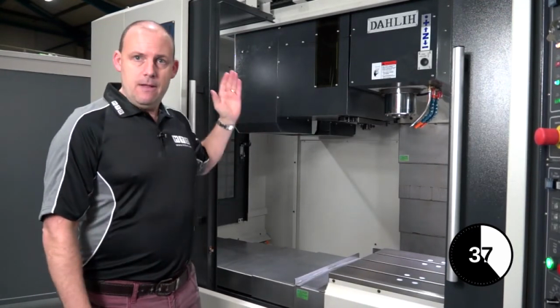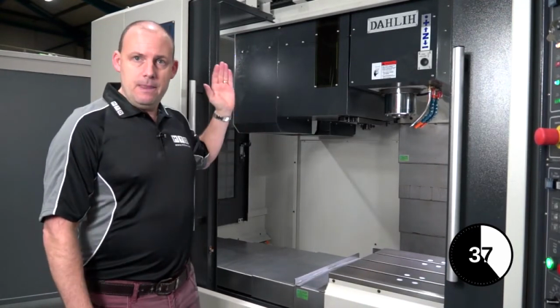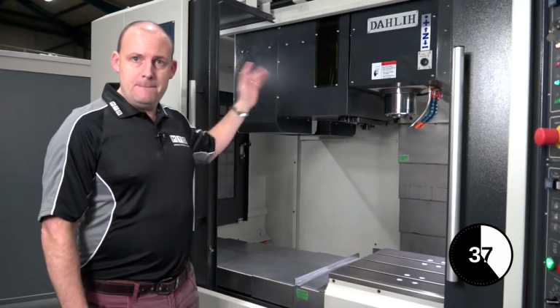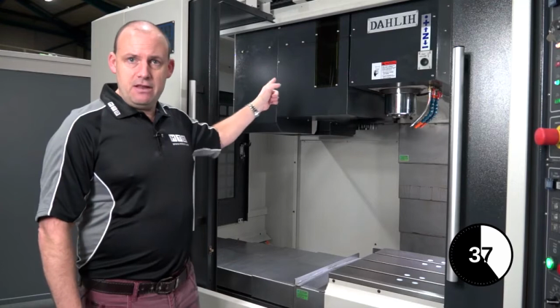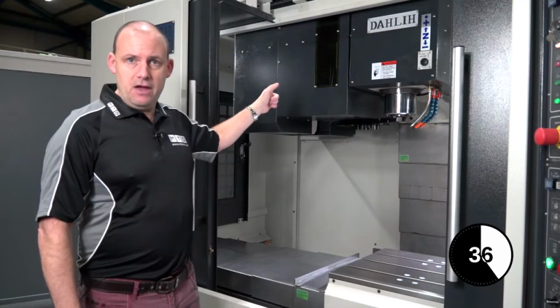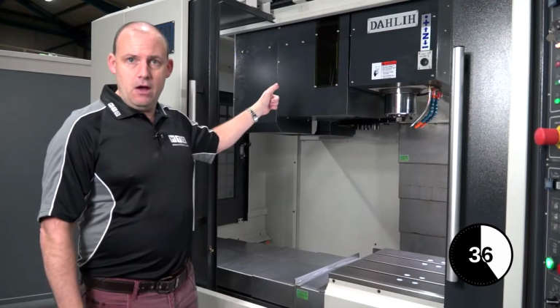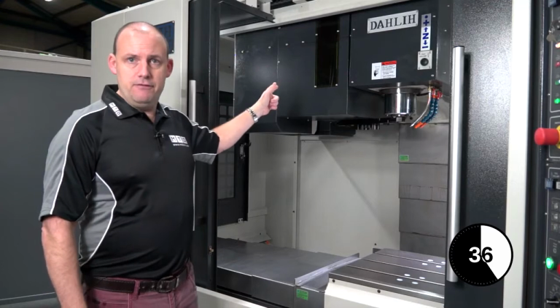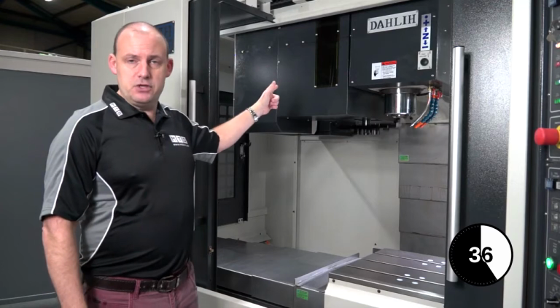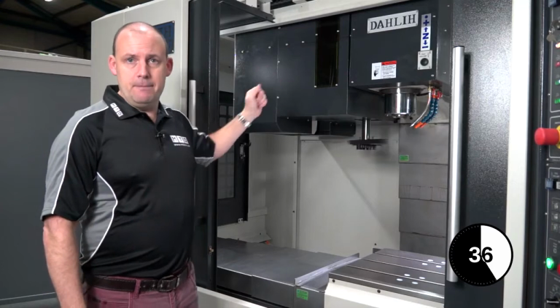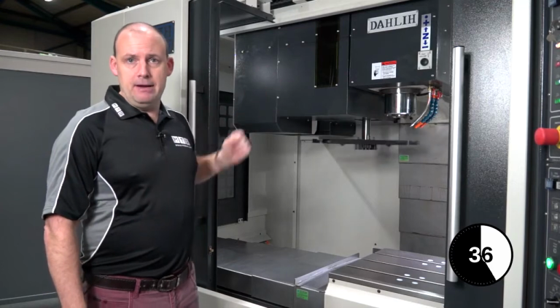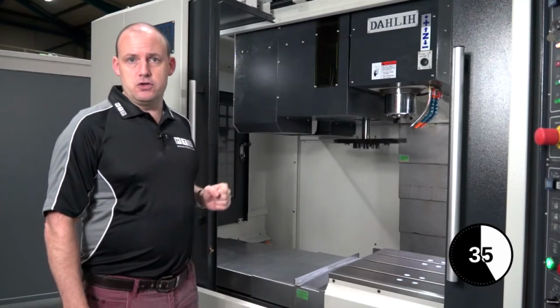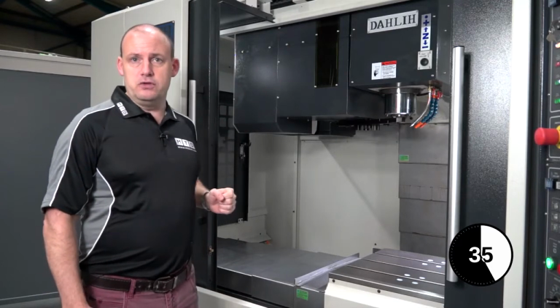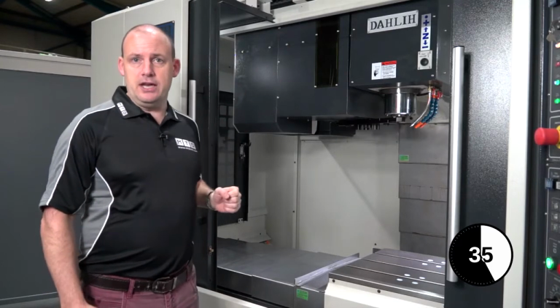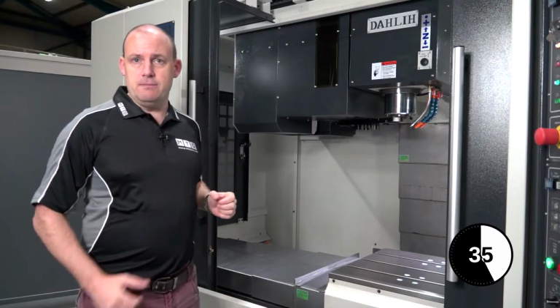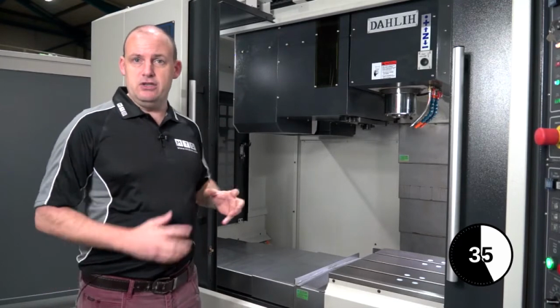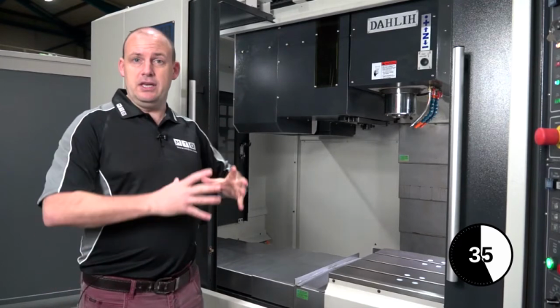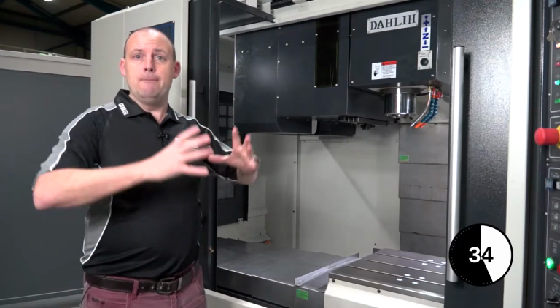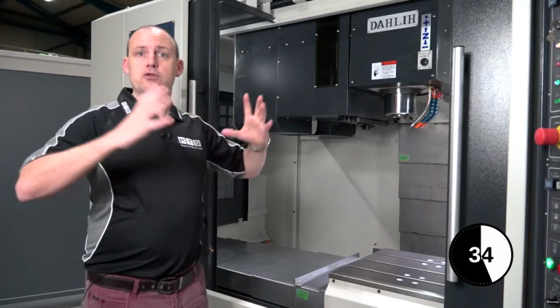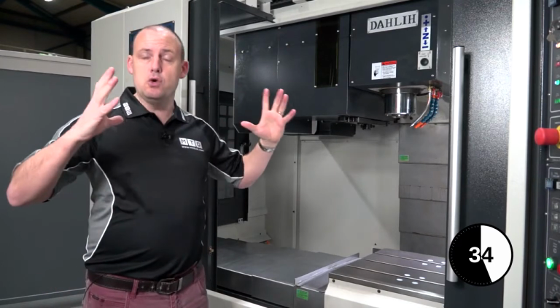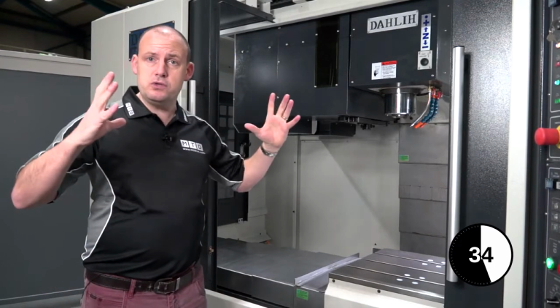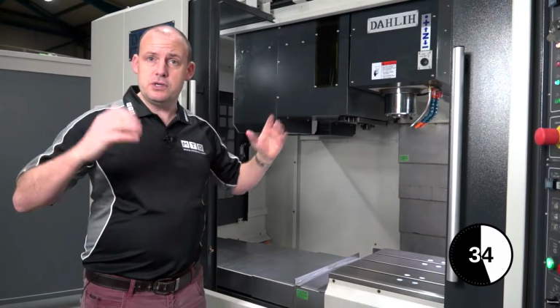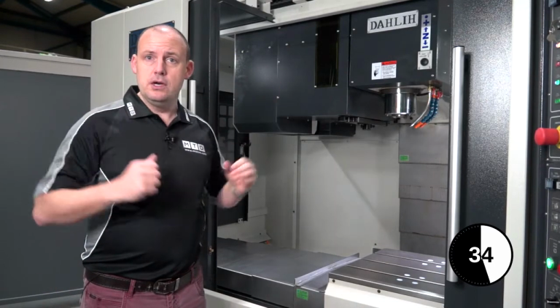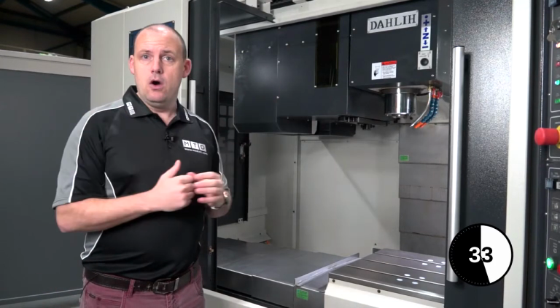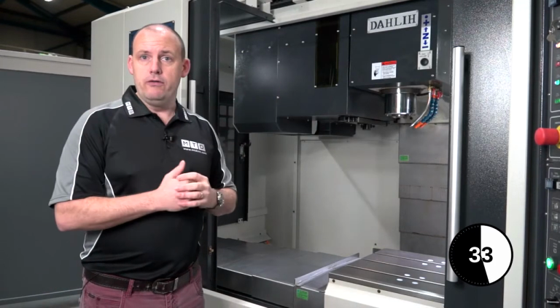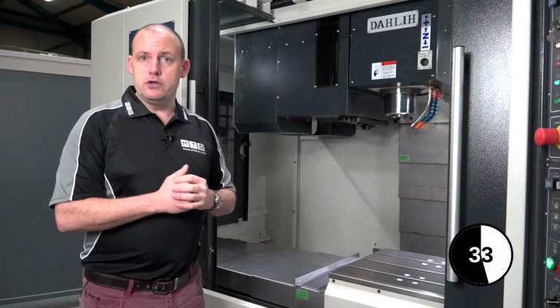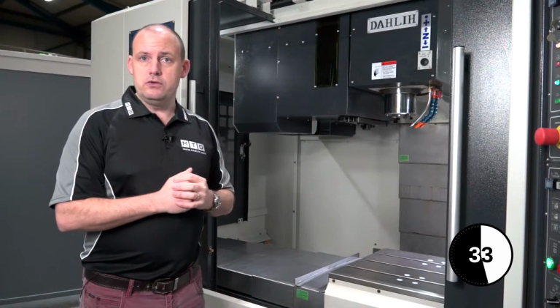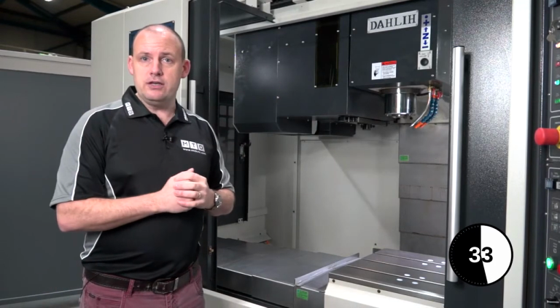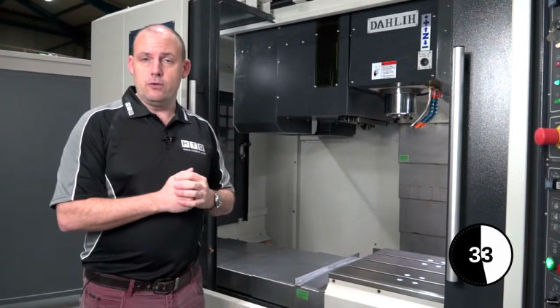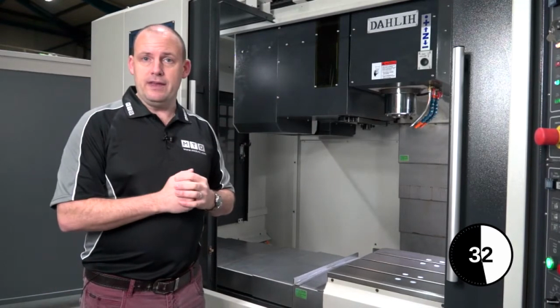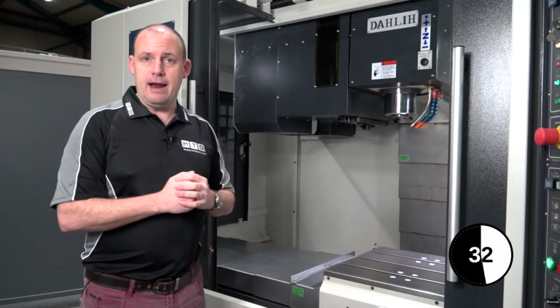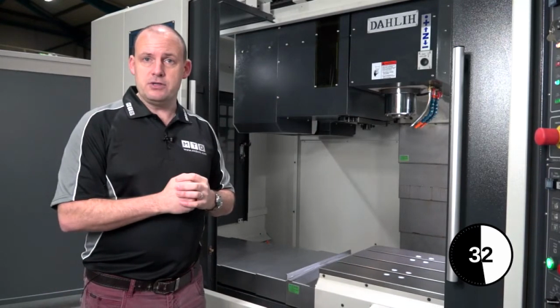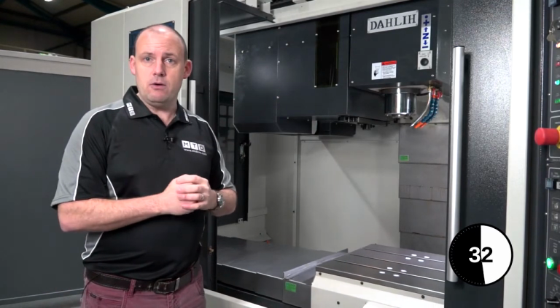The benefit of the side mount tool changer means you can get more tools on the tool changer, or in the carousel.